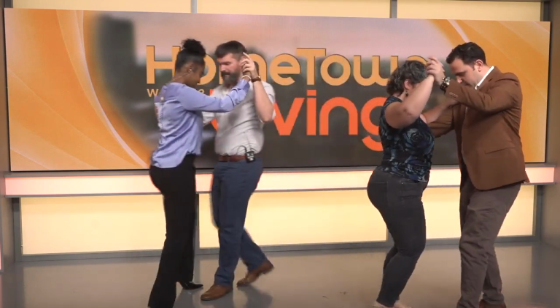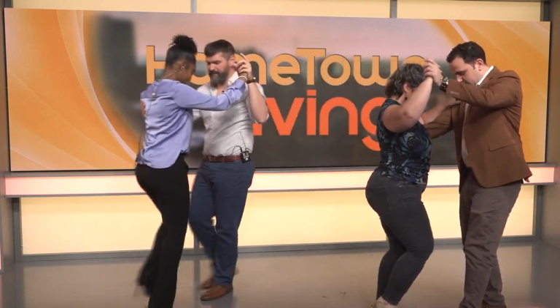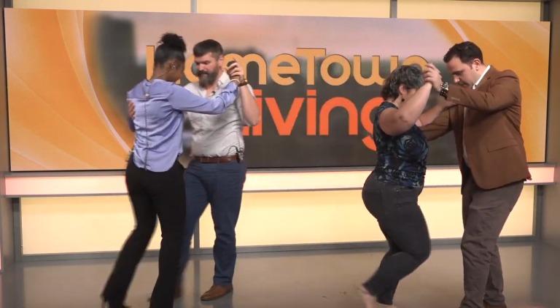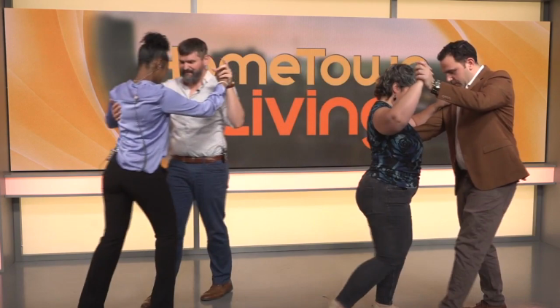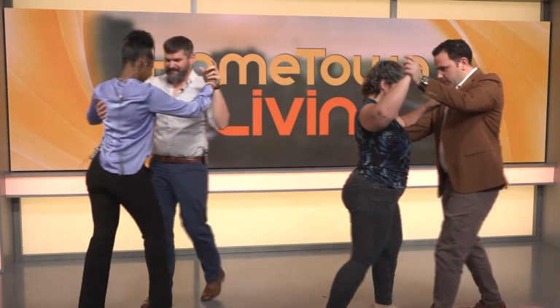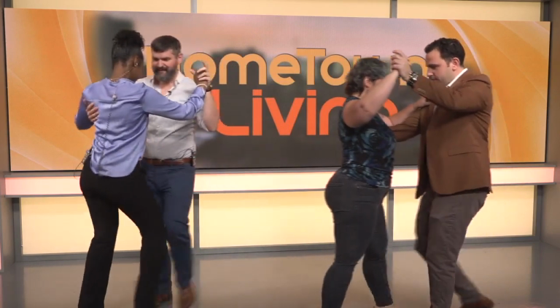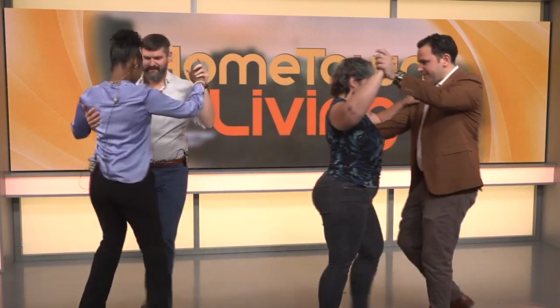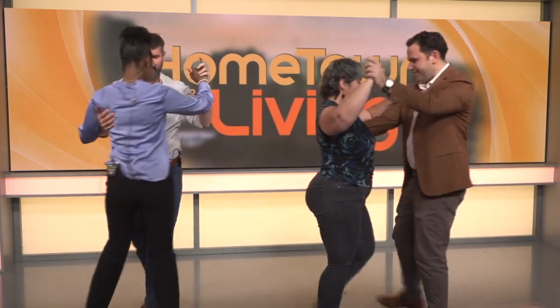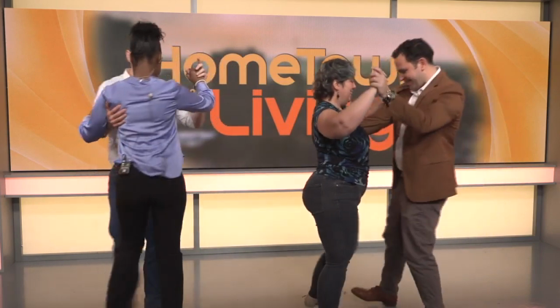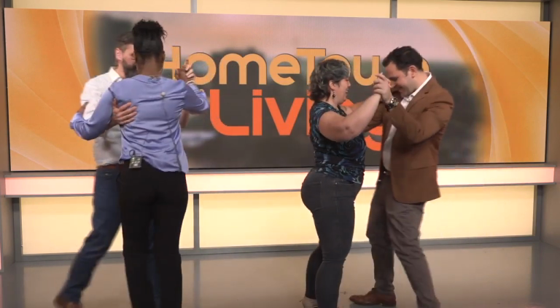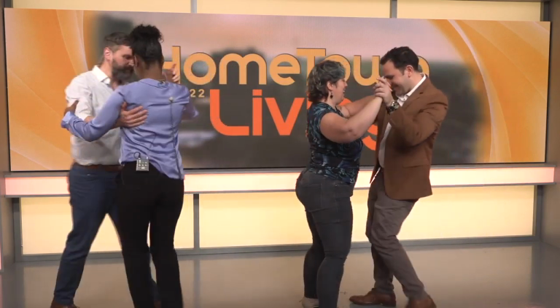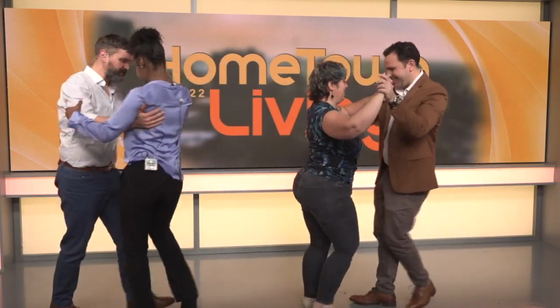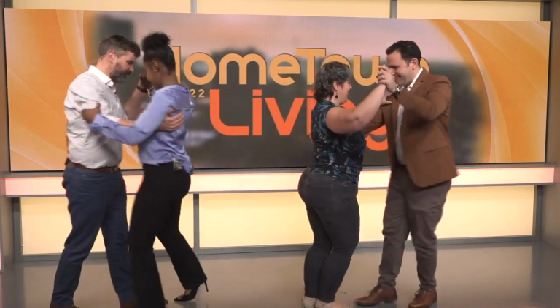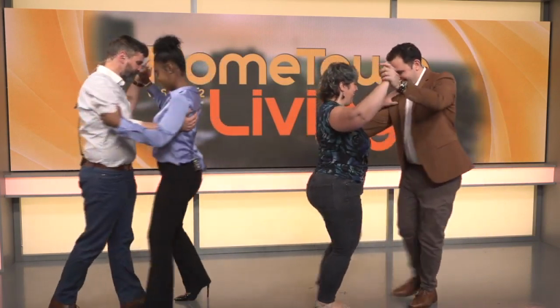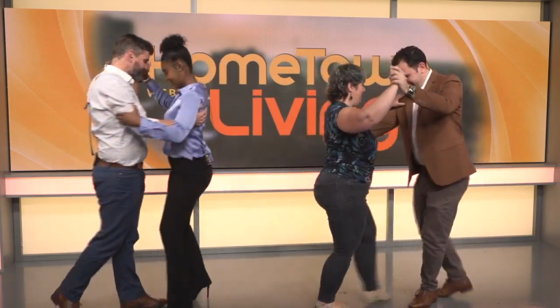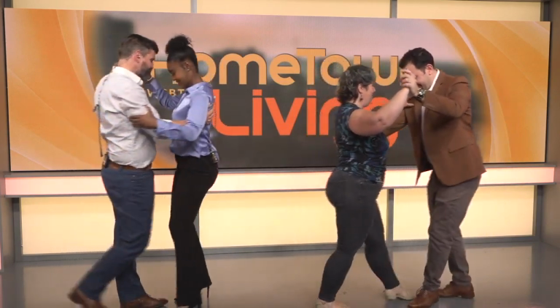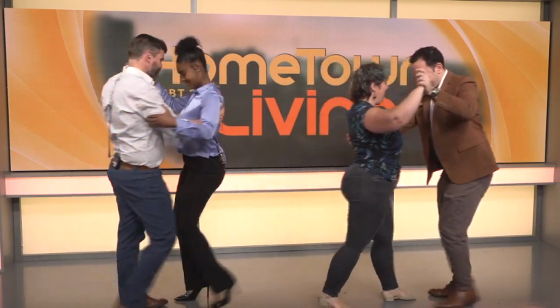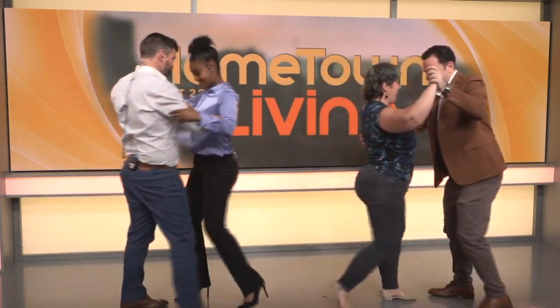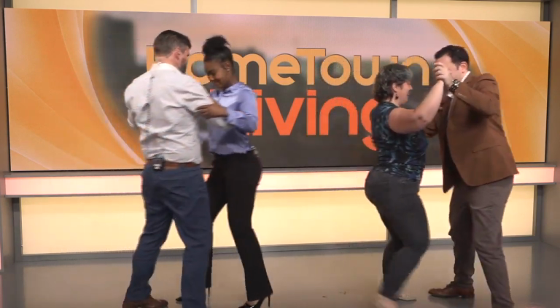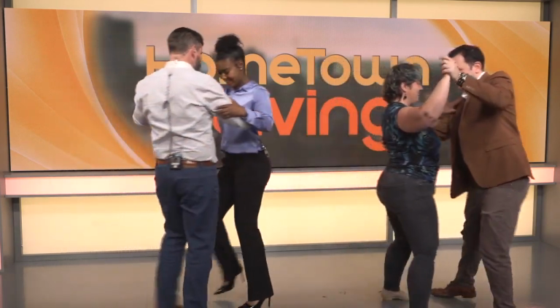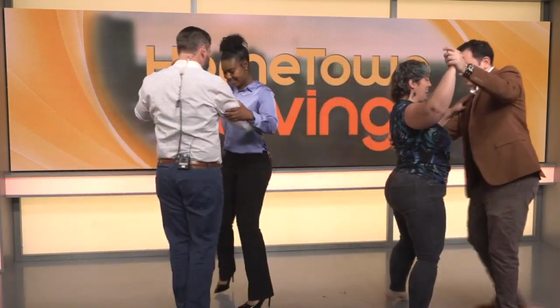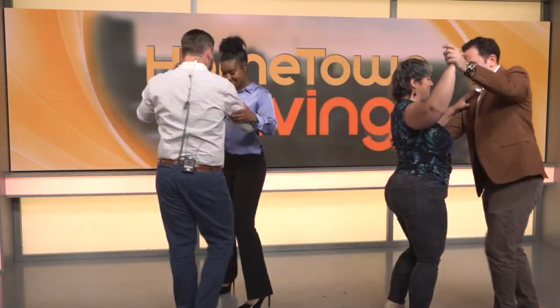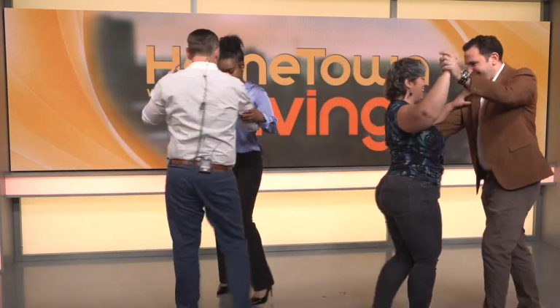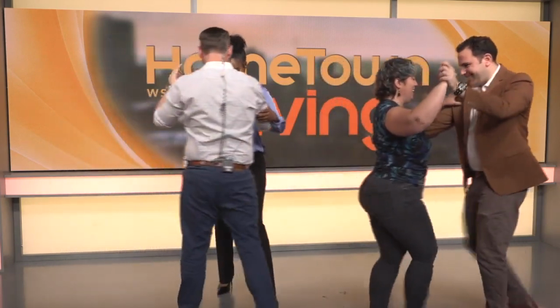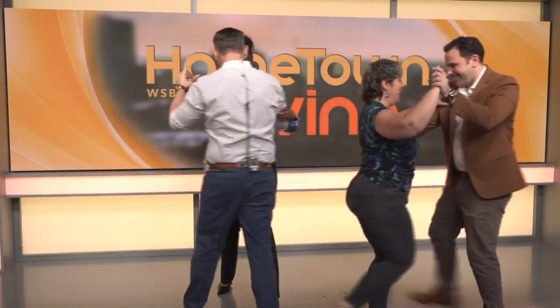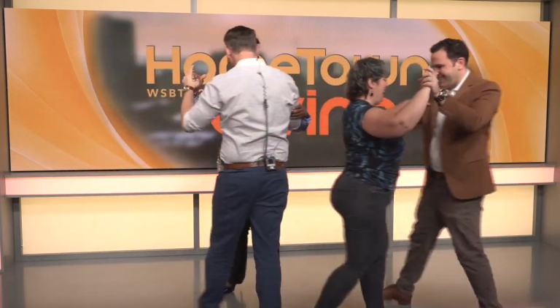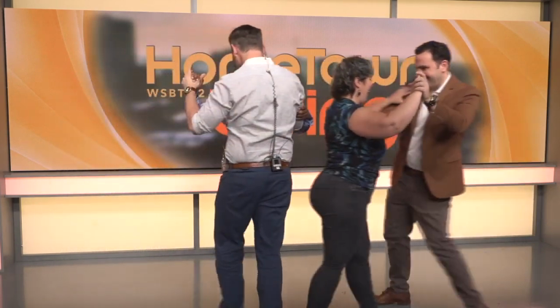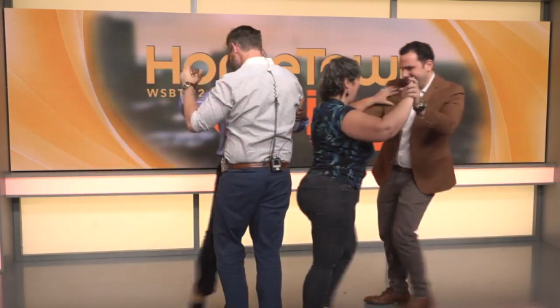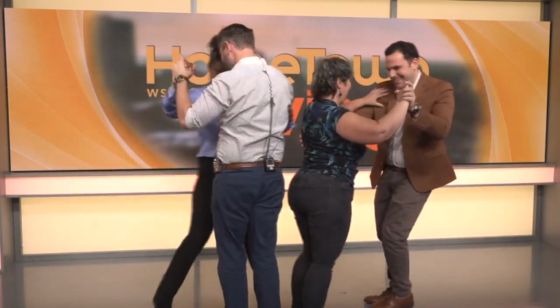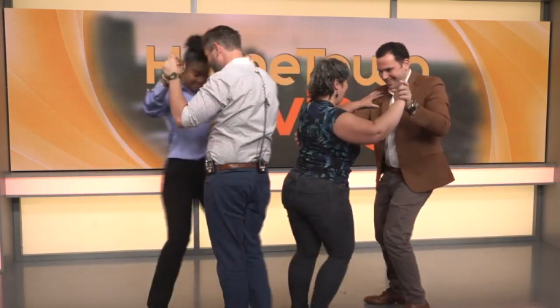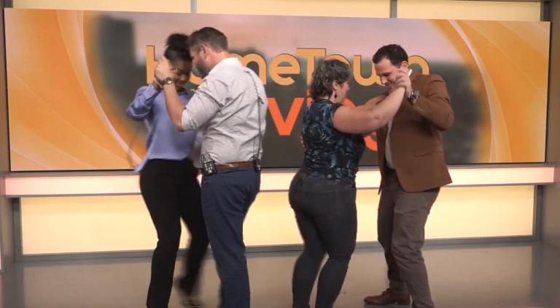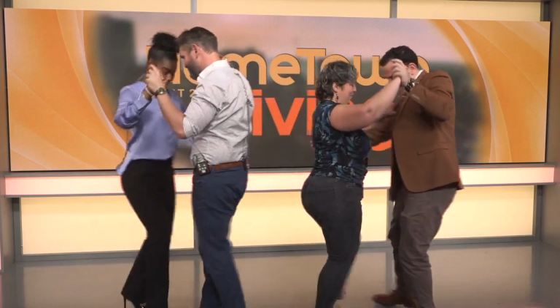Step forward. Step forward. And then side. And together. And back. And side. Together.